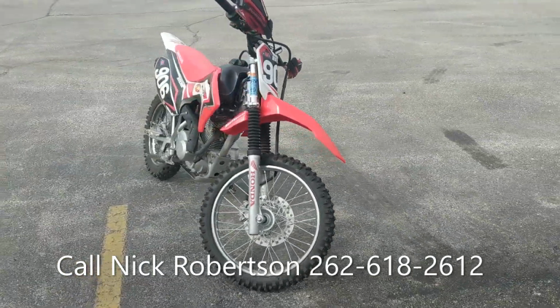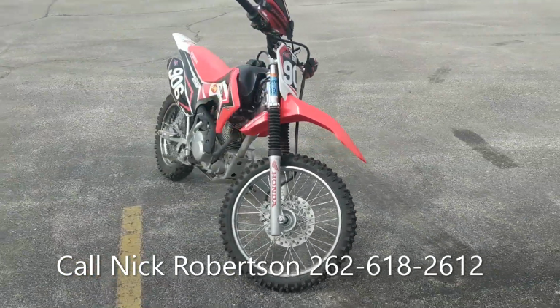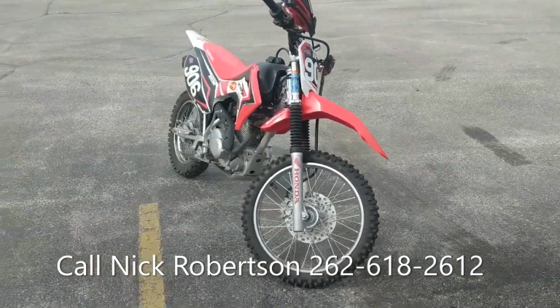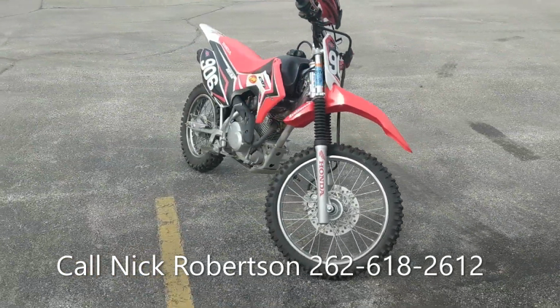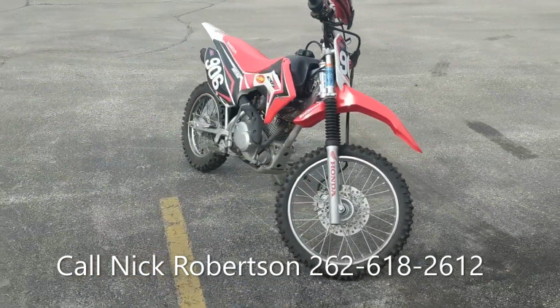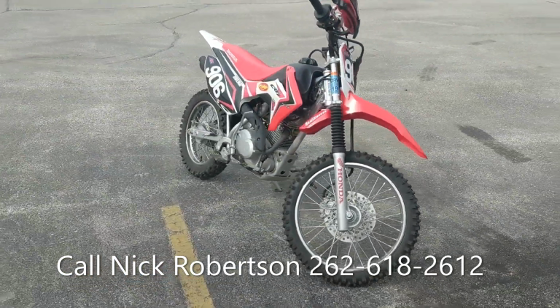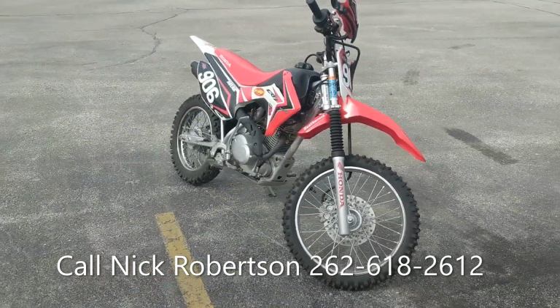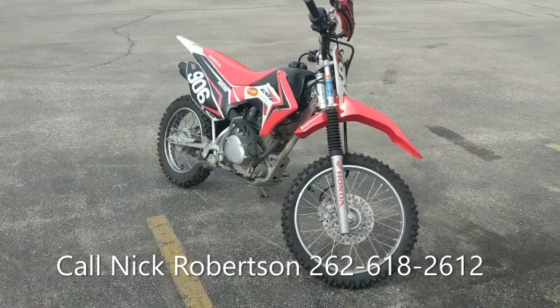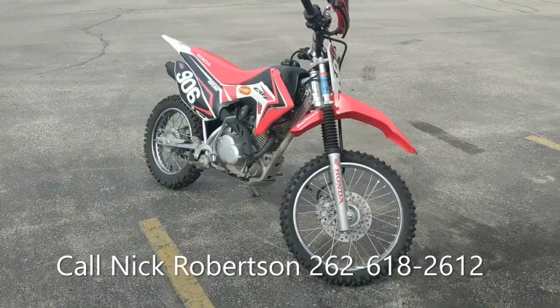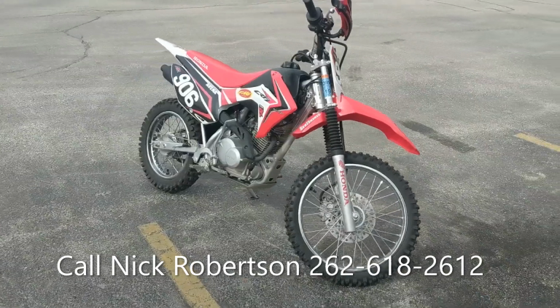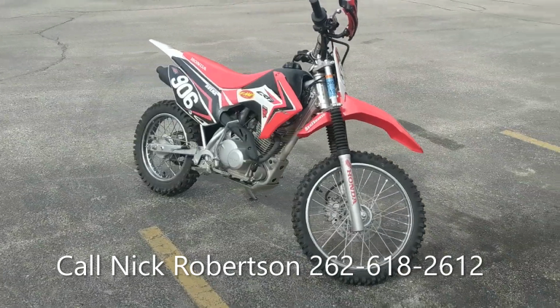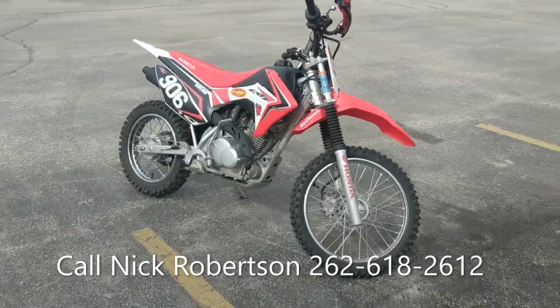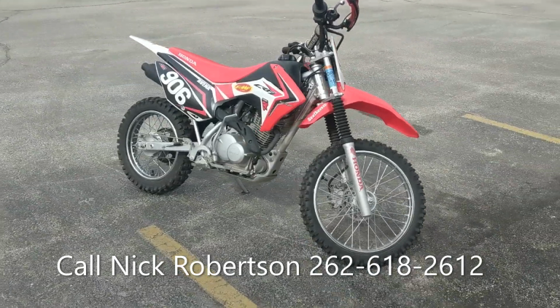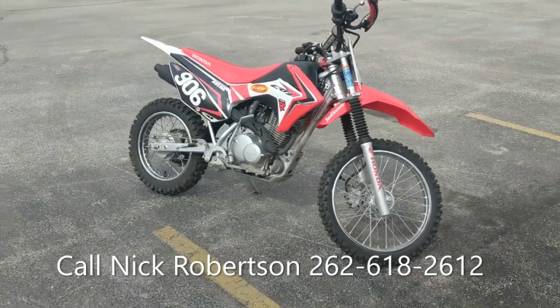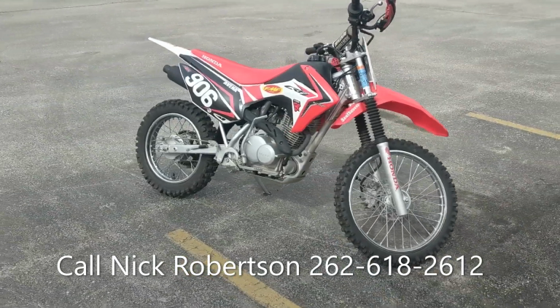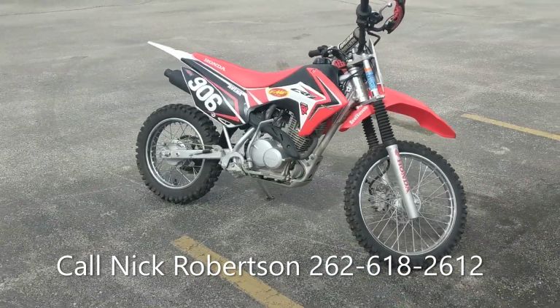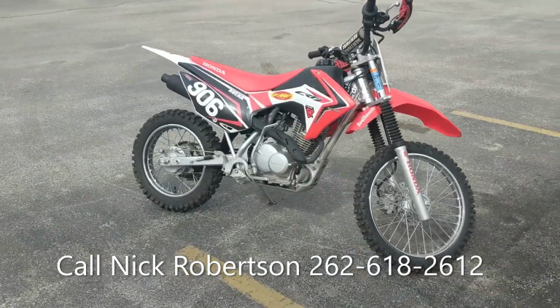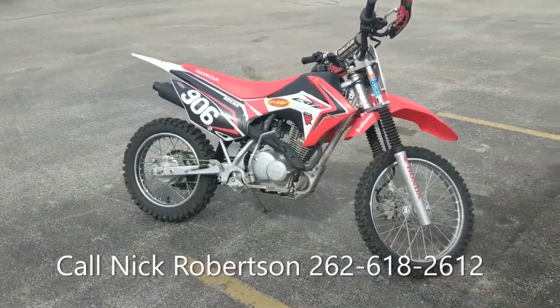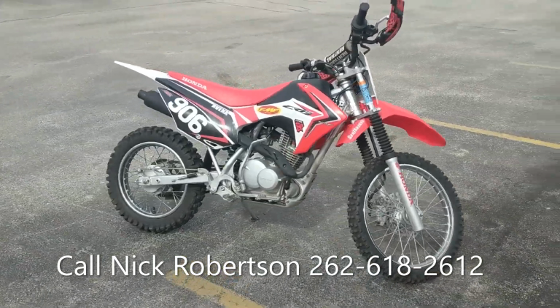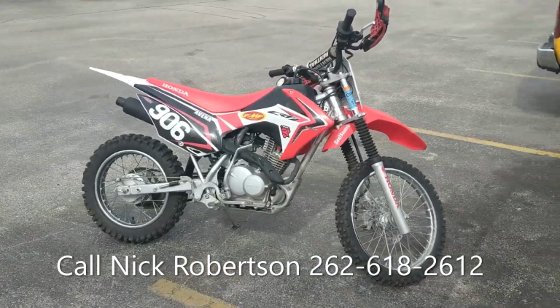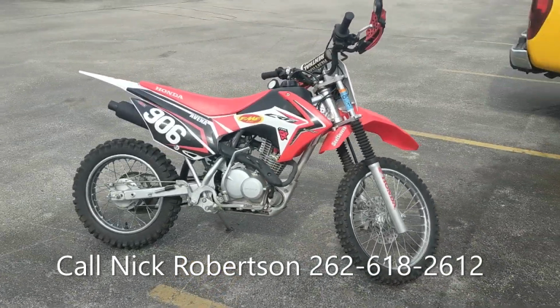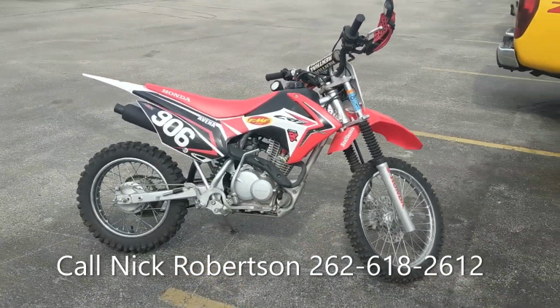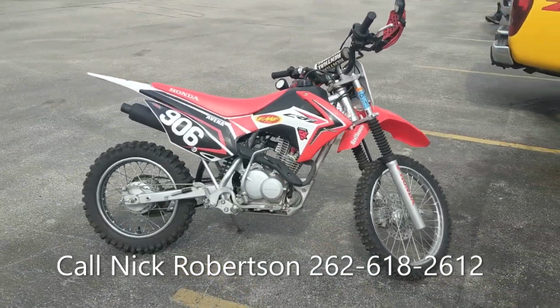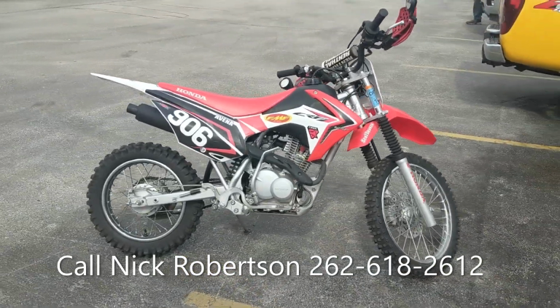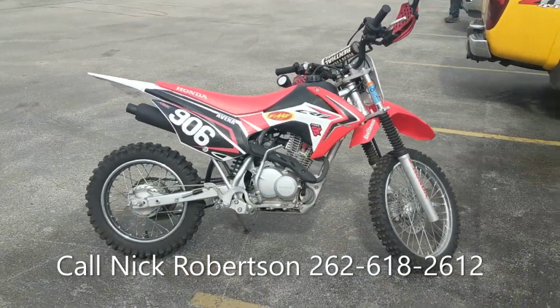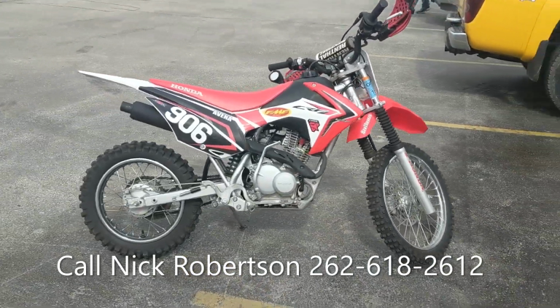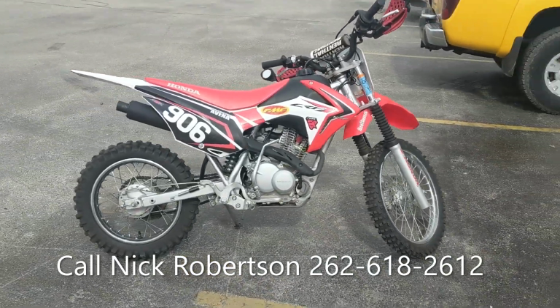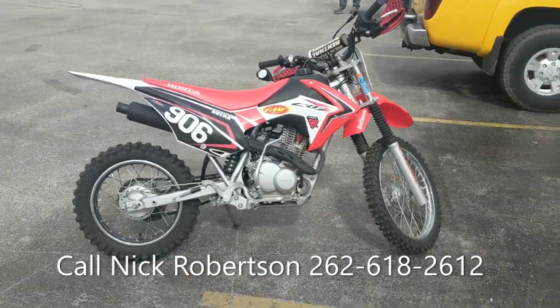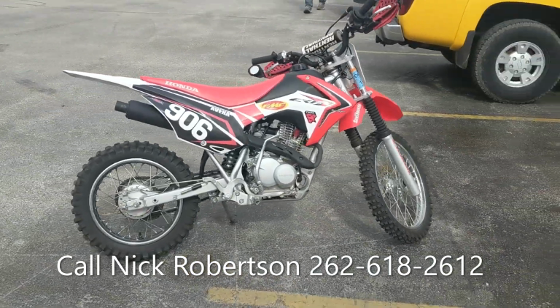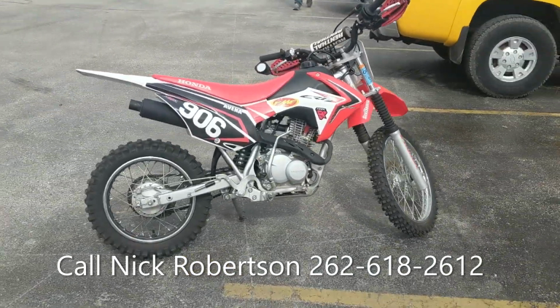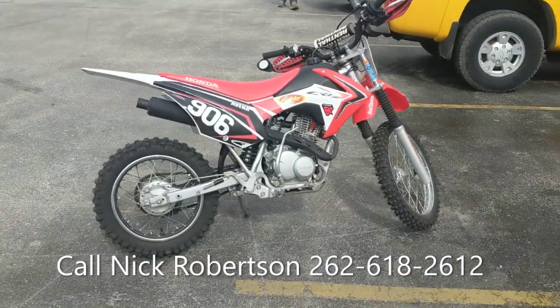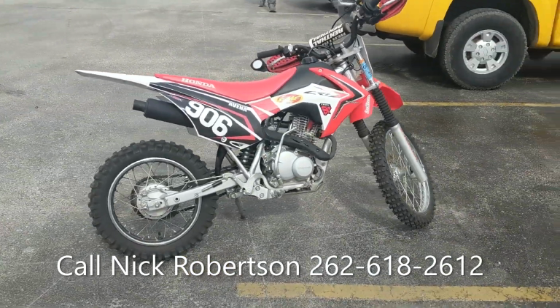We brought this thing in a couple weeks ago. She's in awesome shape — starts up every day. We let her get up to temp.